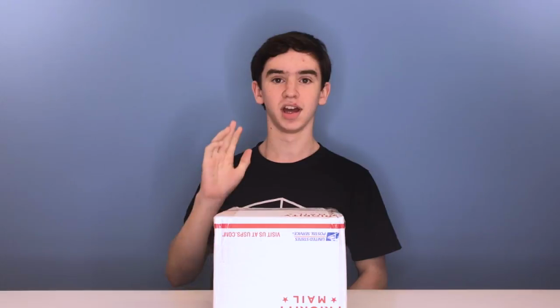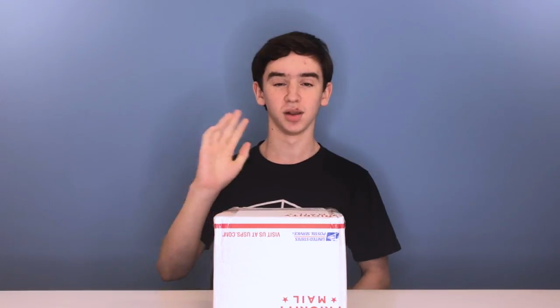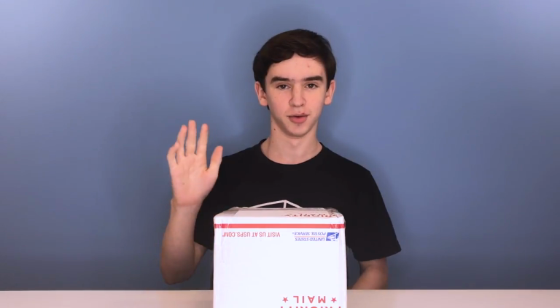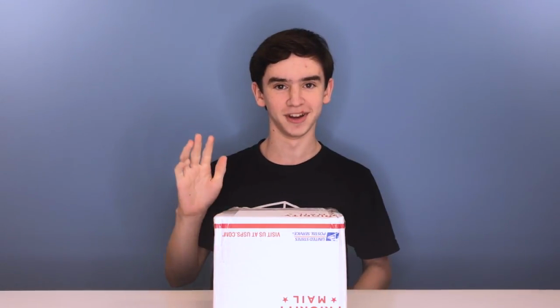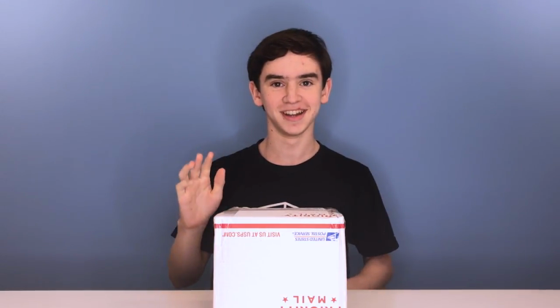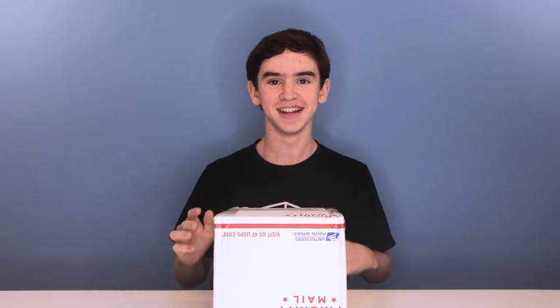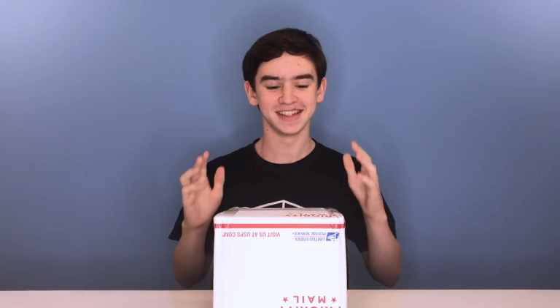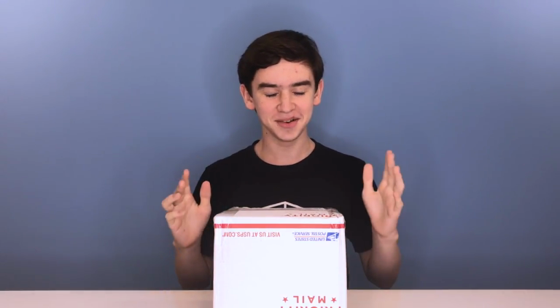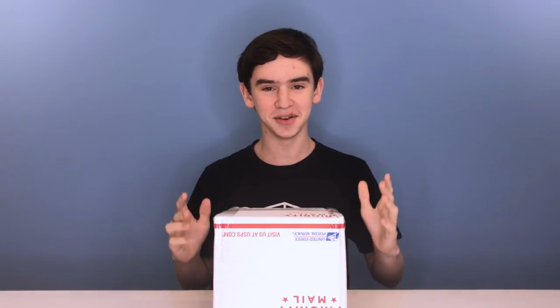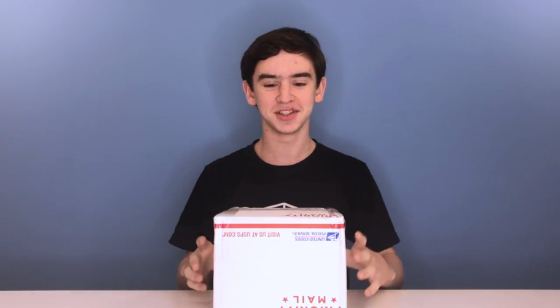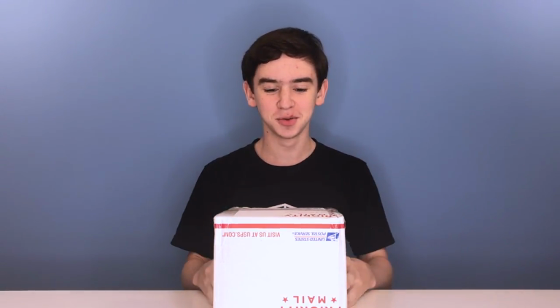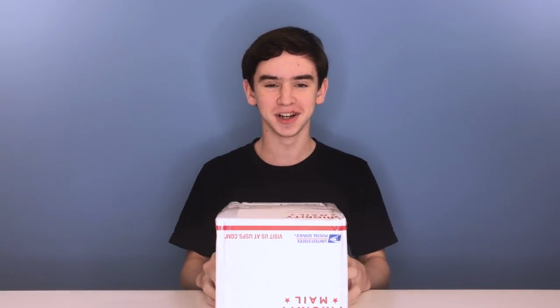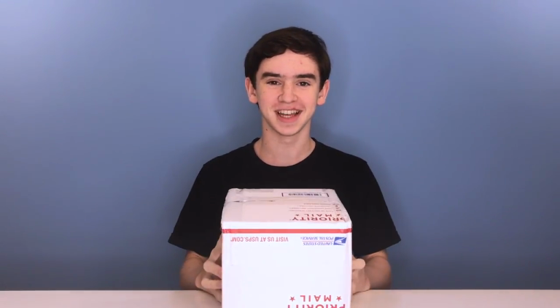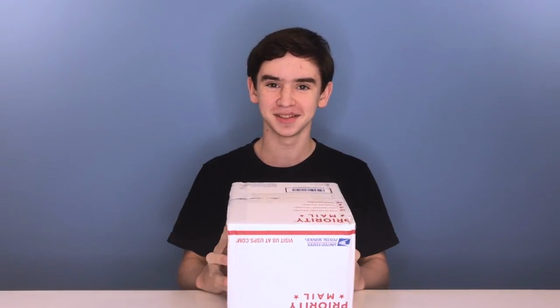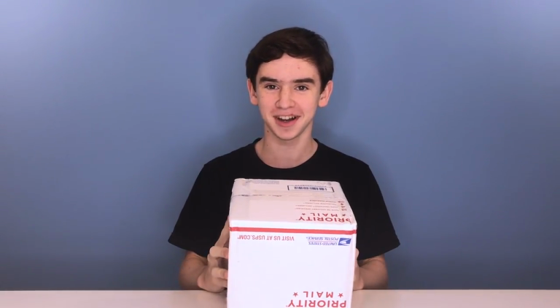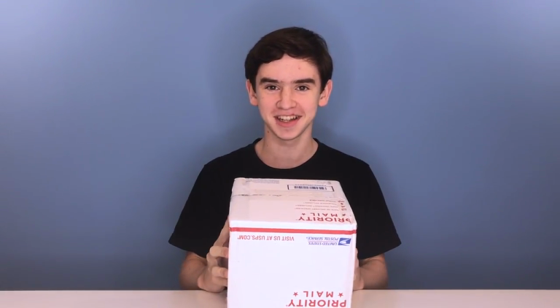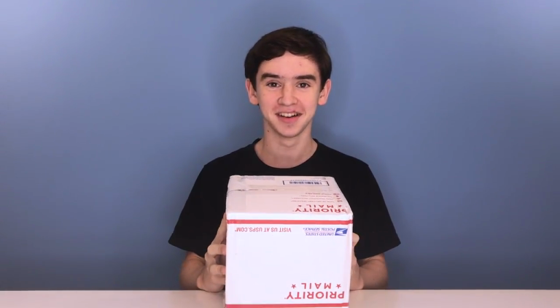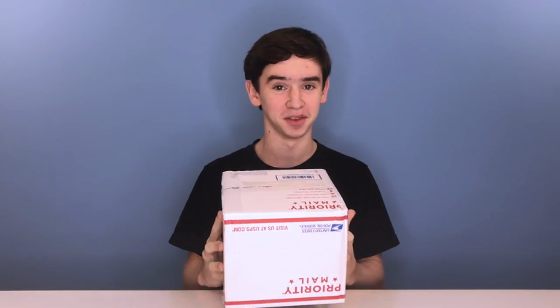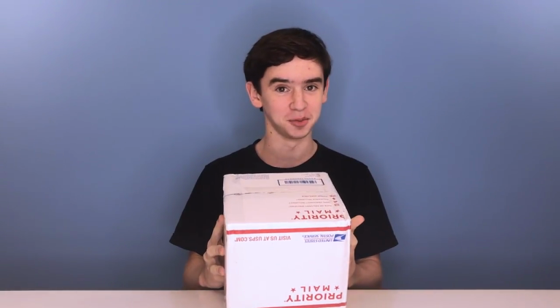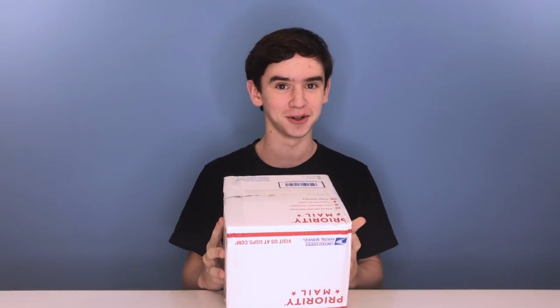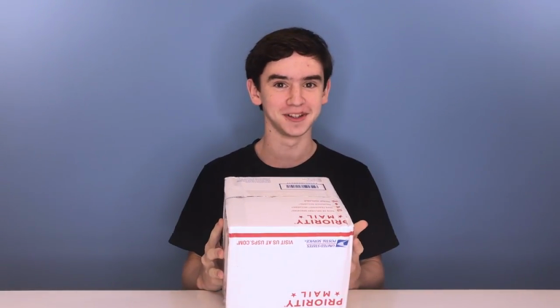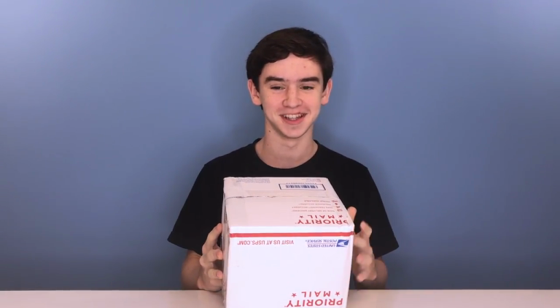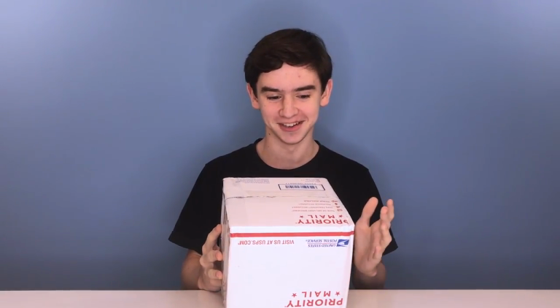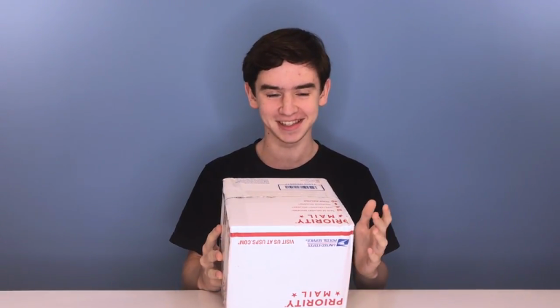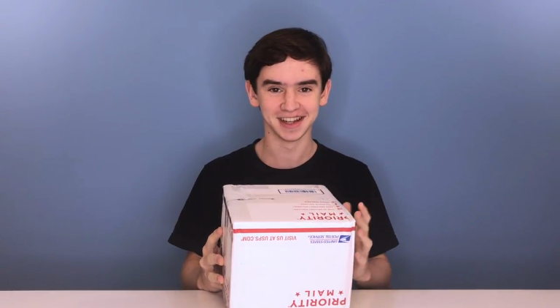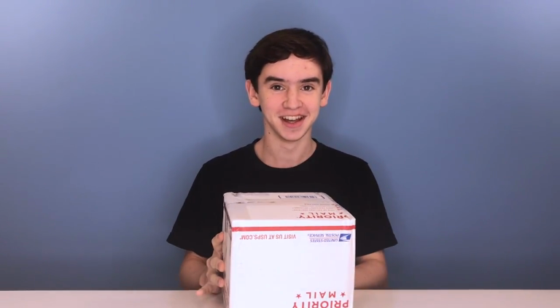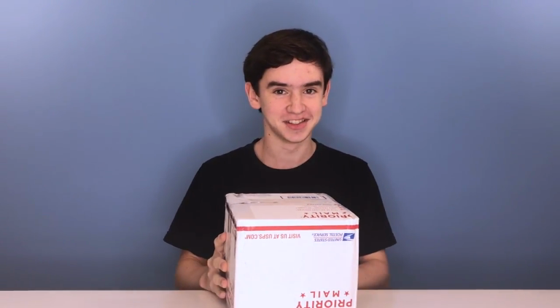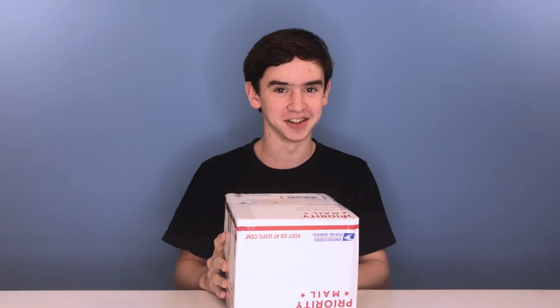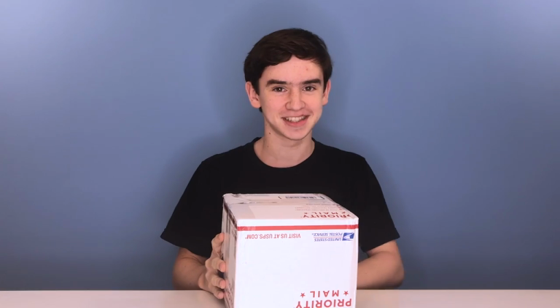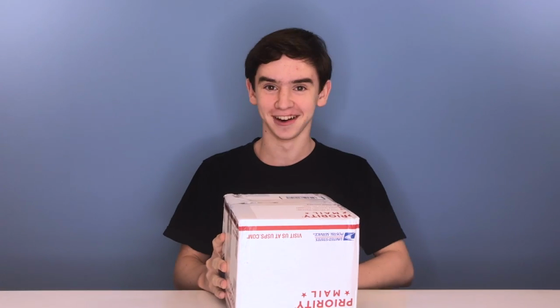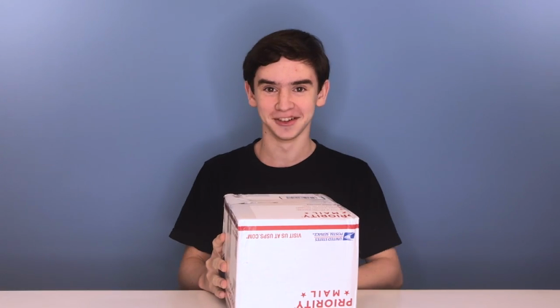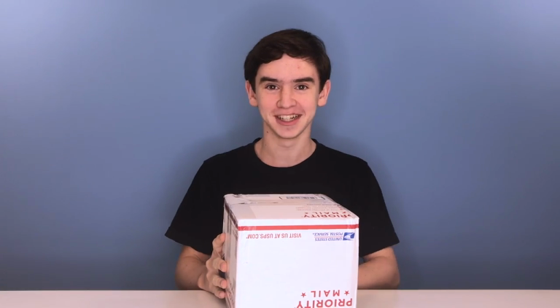Hello everyone. Today we have a super exciting unboxing from thecubicle.us. So let's get right into it.